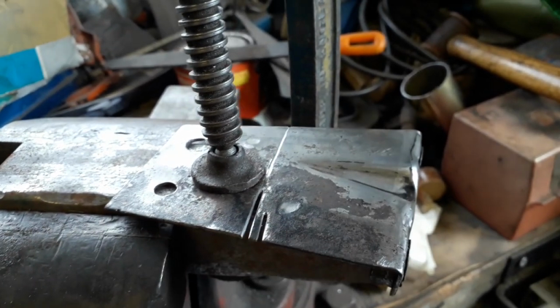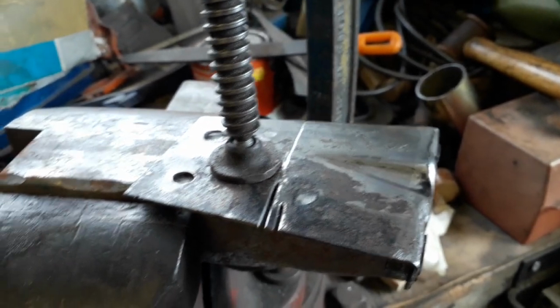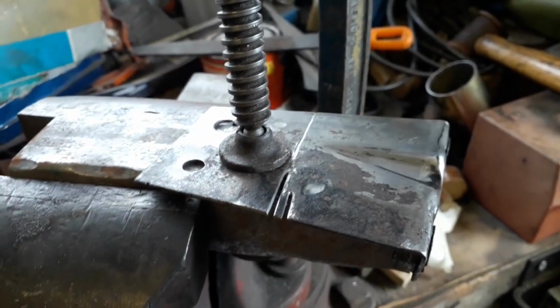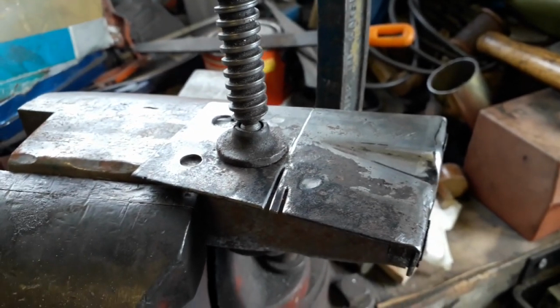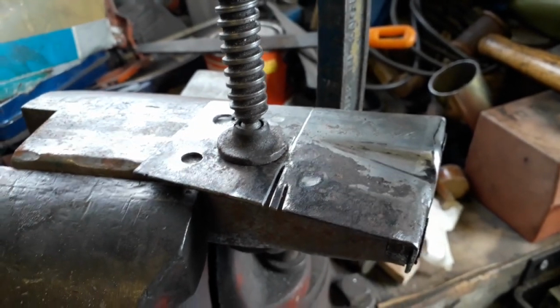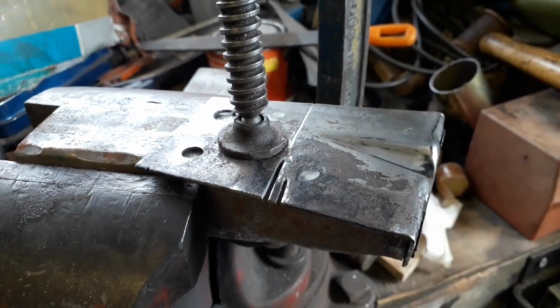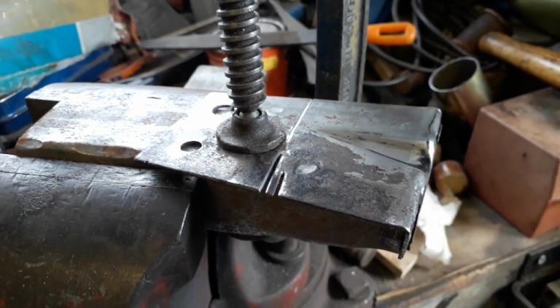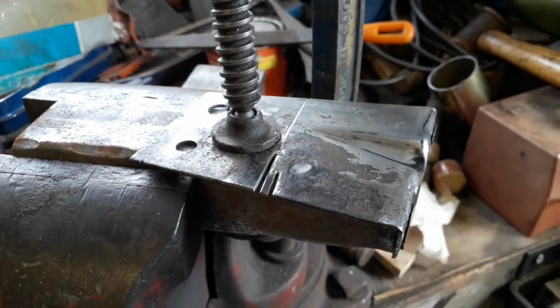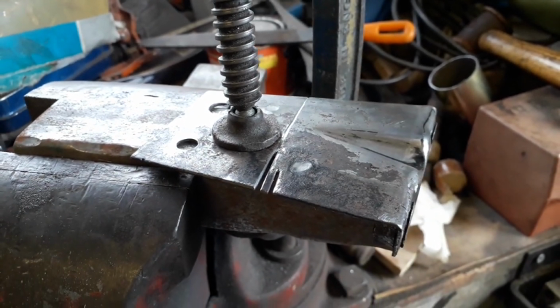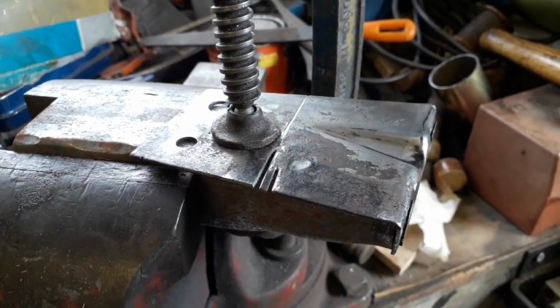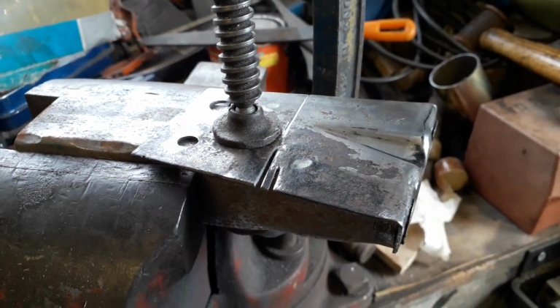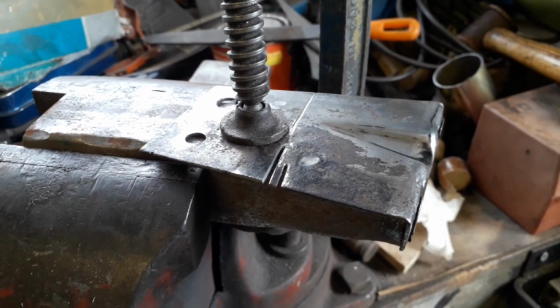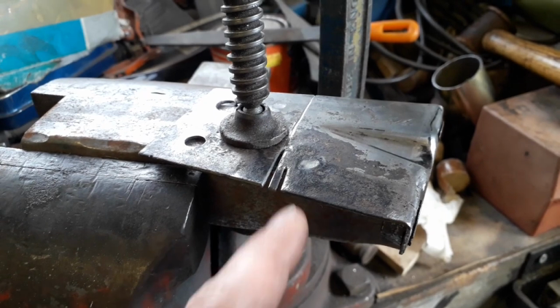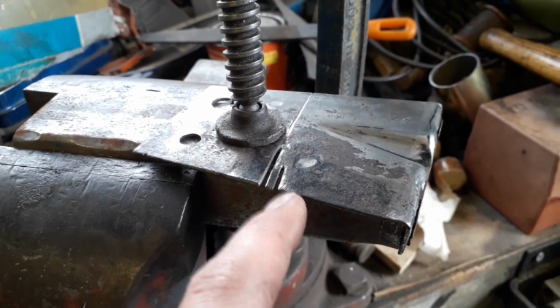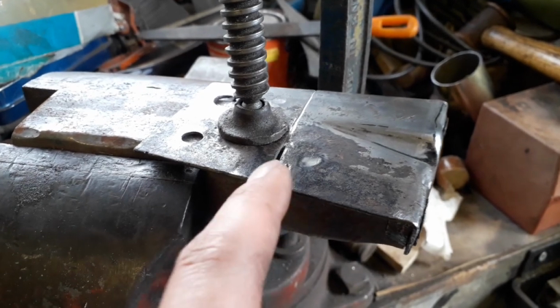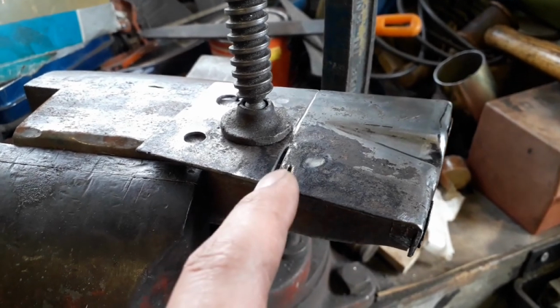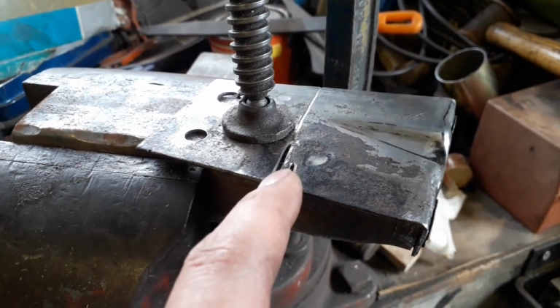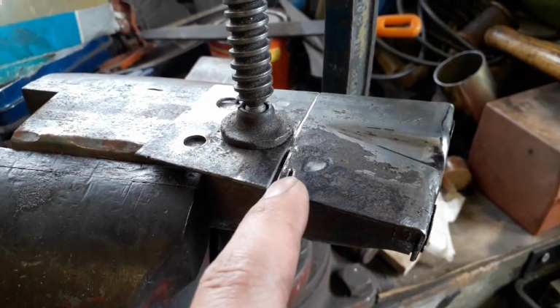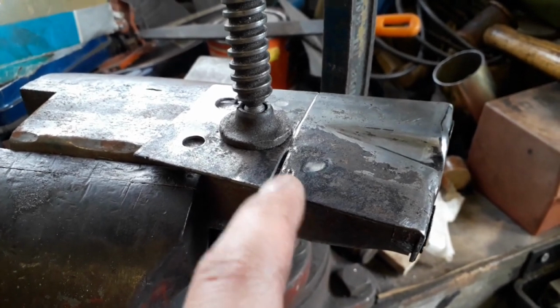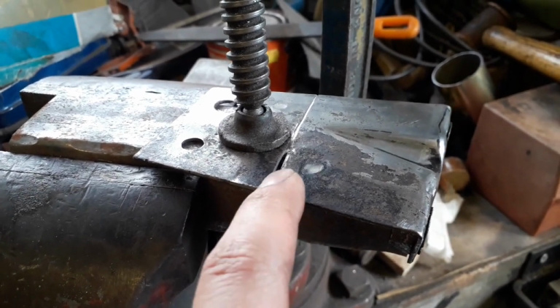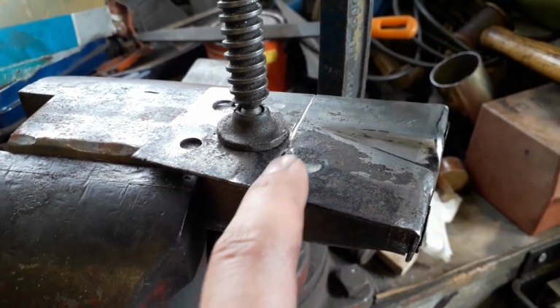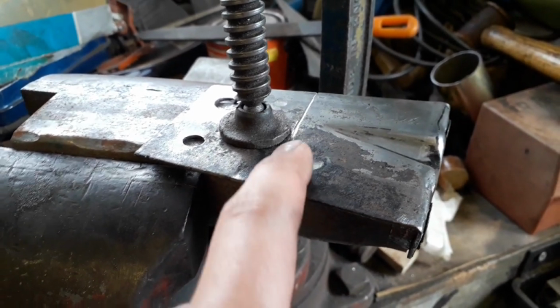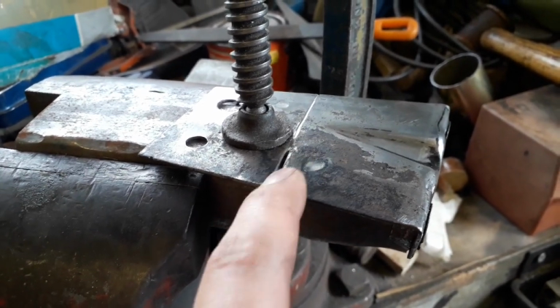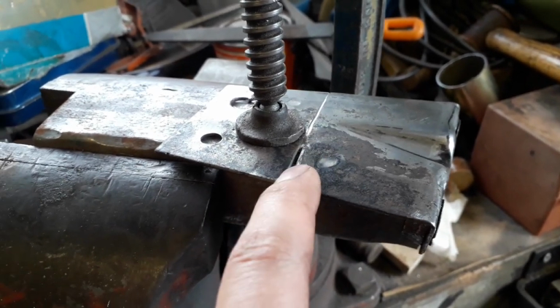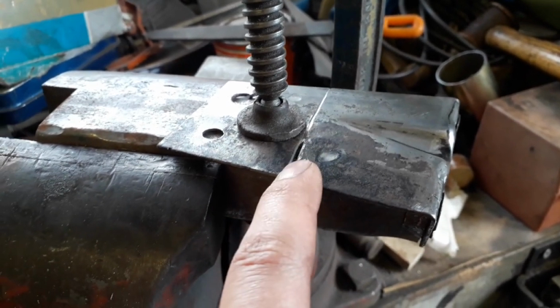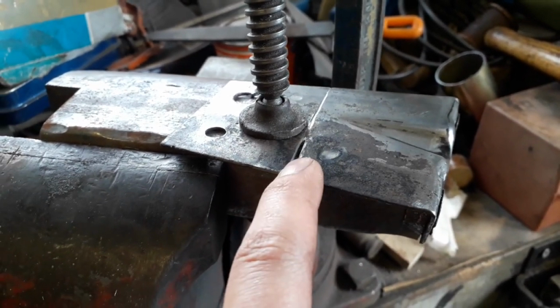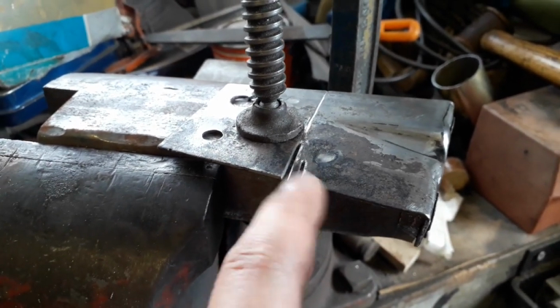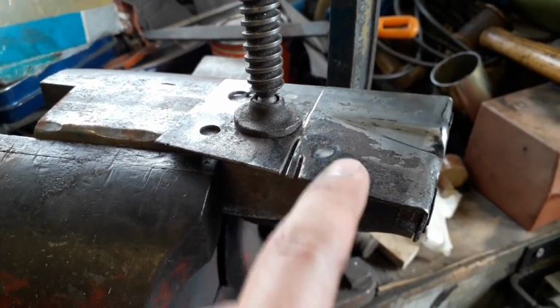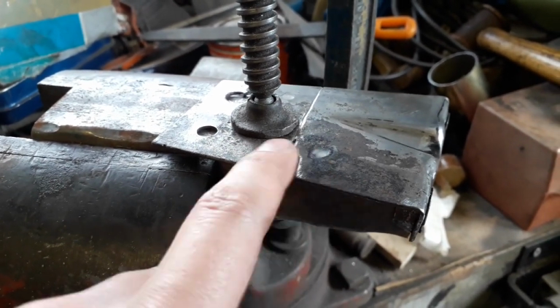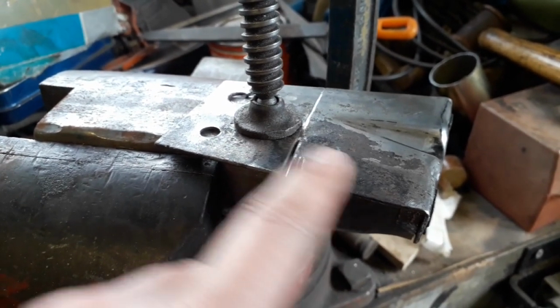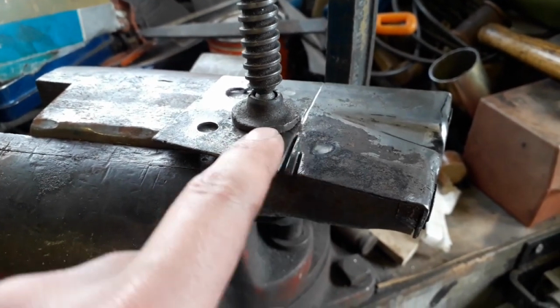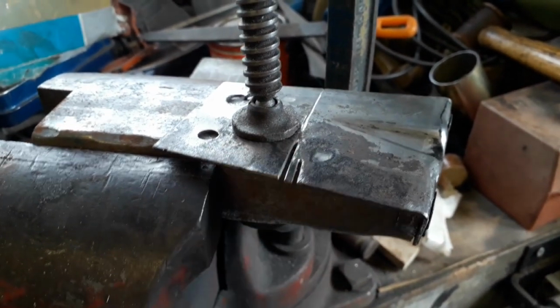So what I'll do now is get the welder set up and see if I can get some weld in there and then grind it flat.